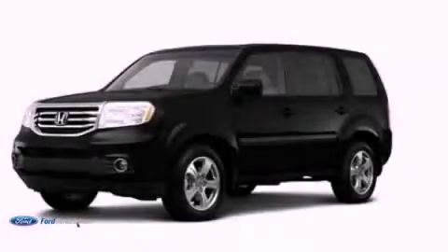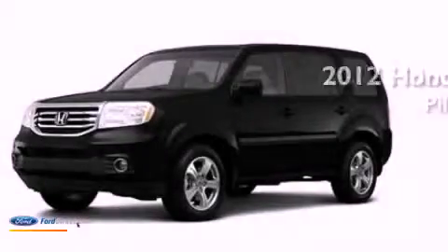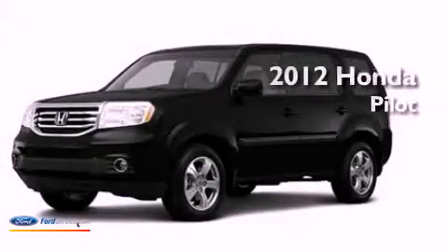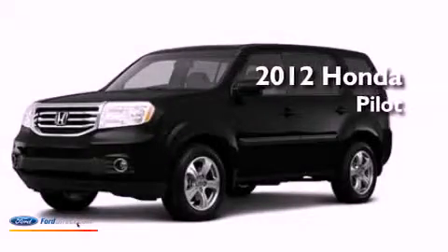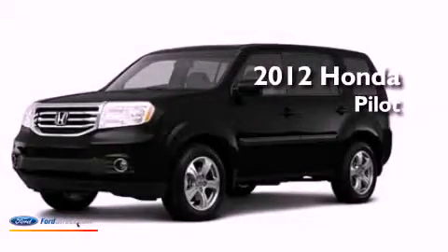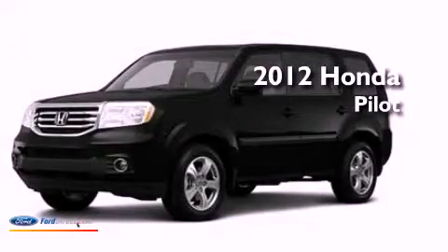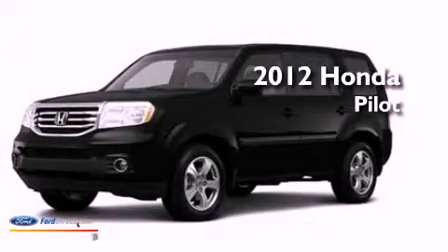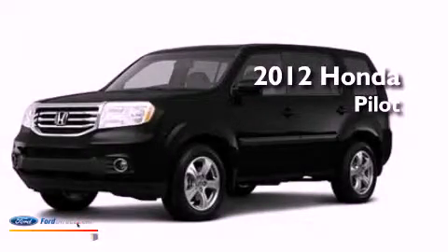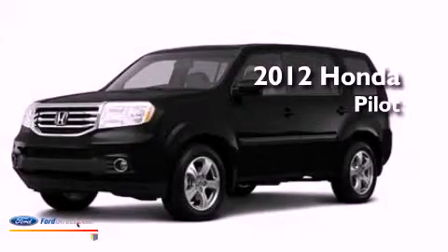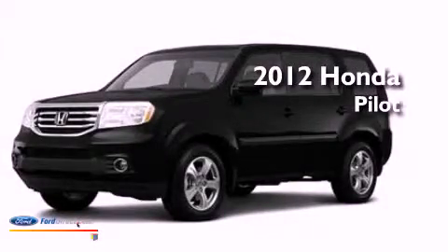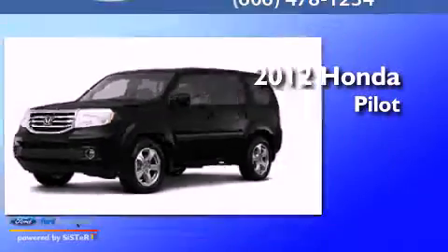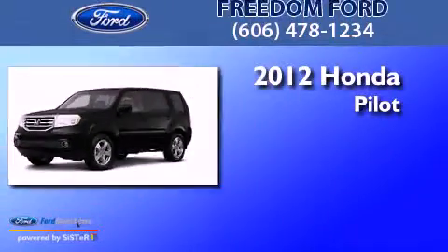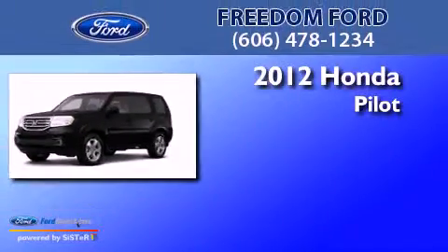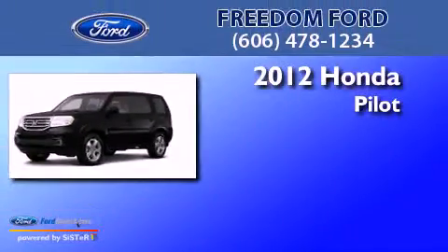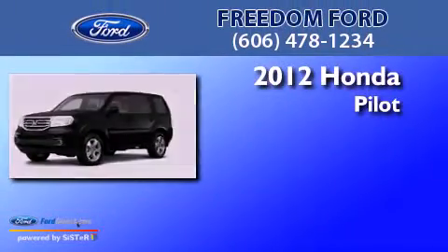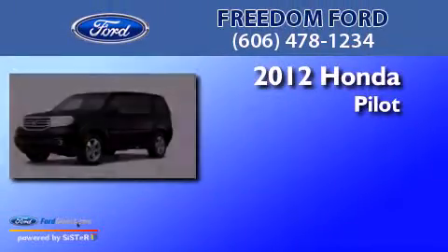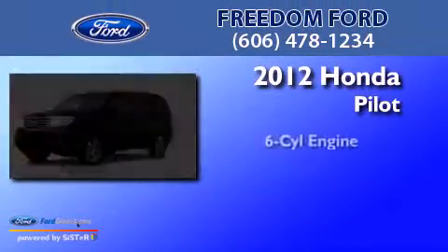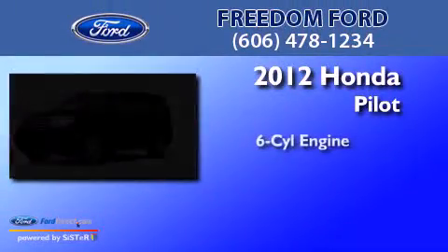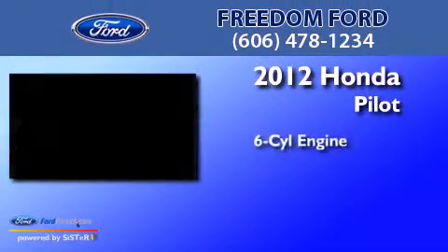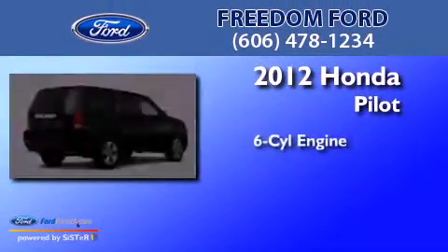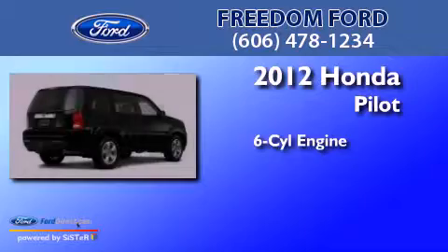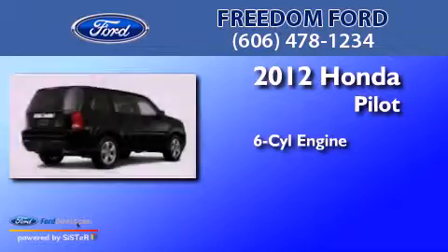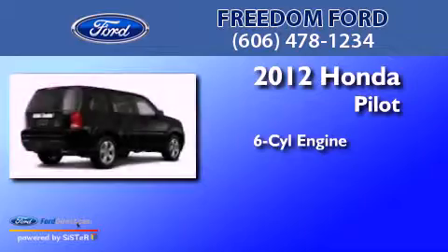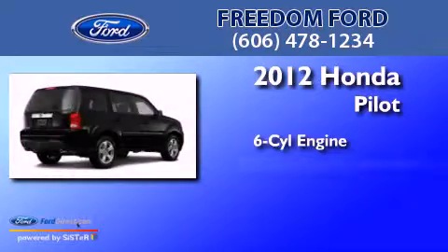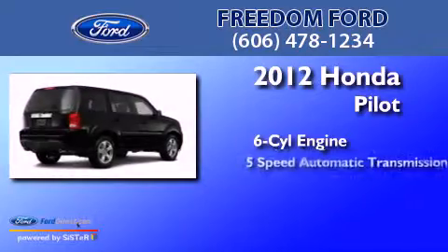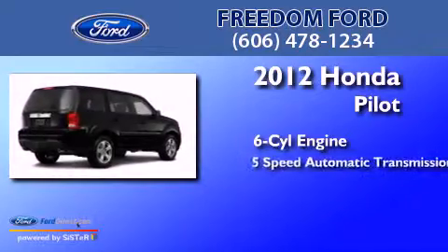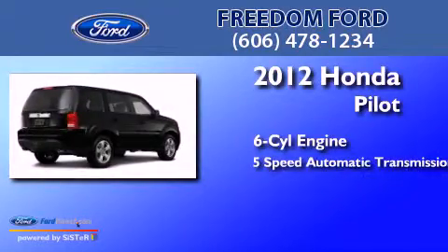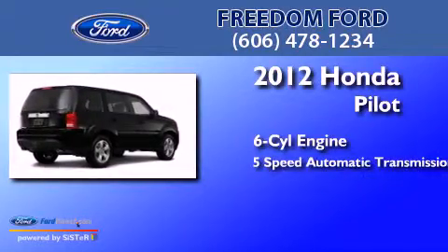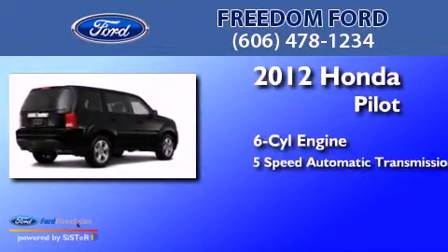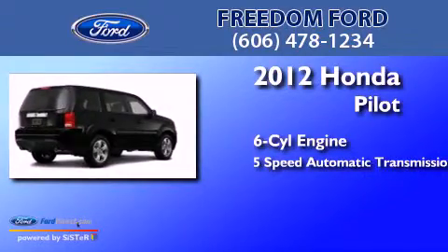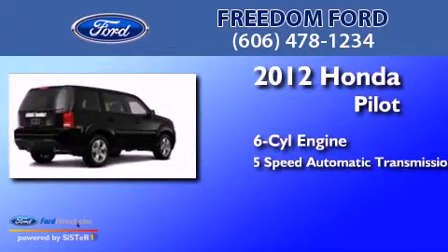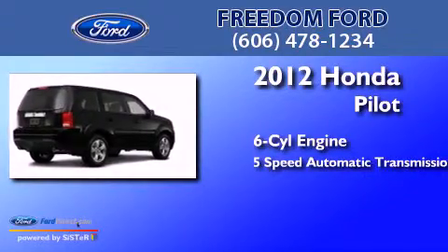This is a 2012 Honda Pilot. It has a six-cylinder engine and a five-speed automatic transmission.